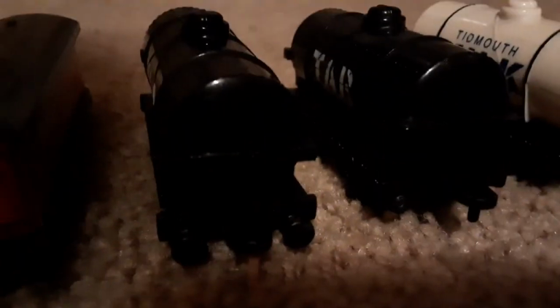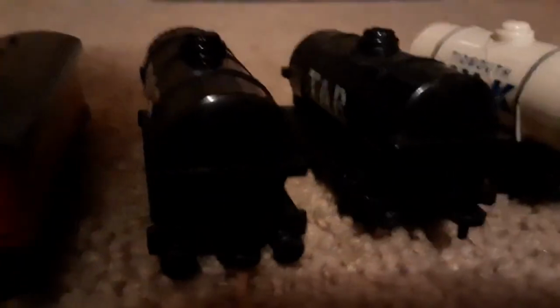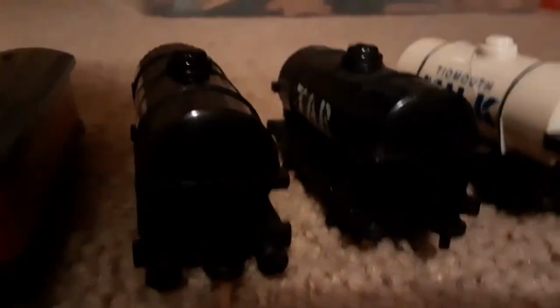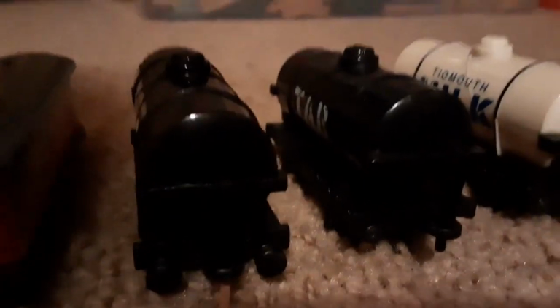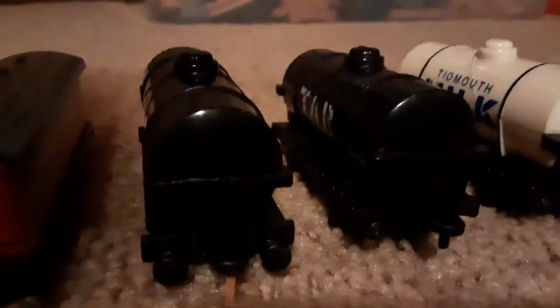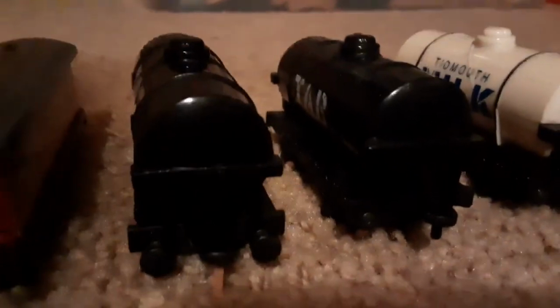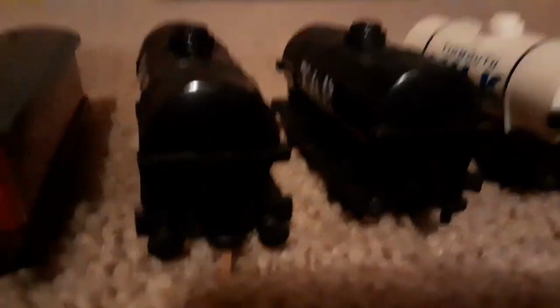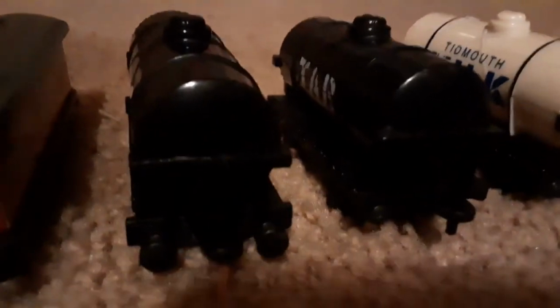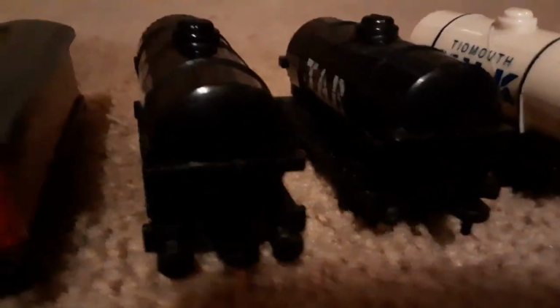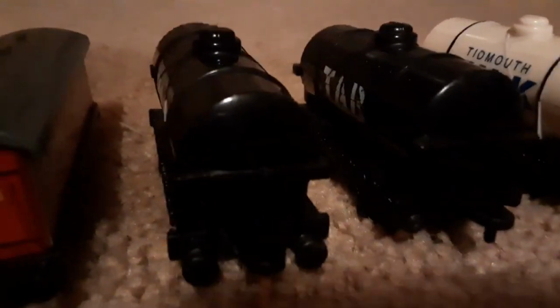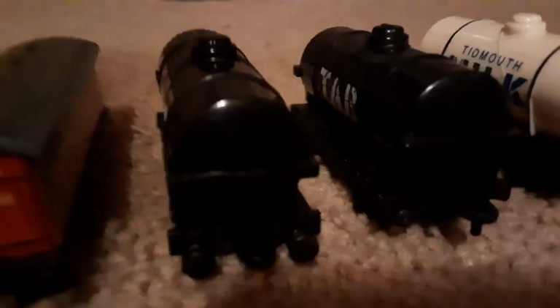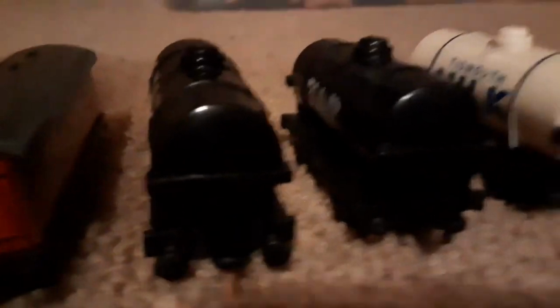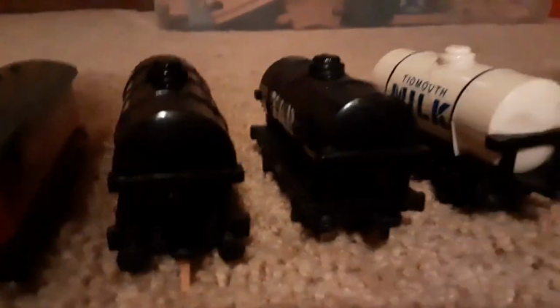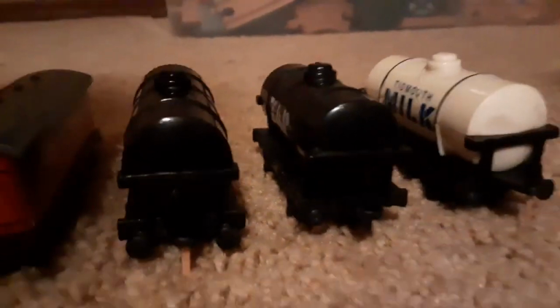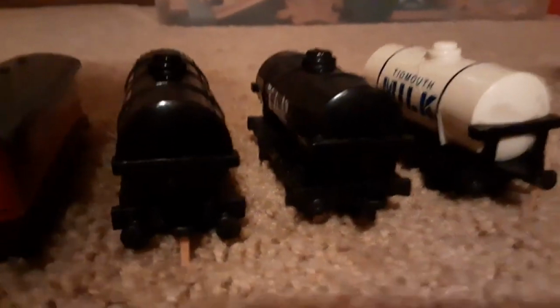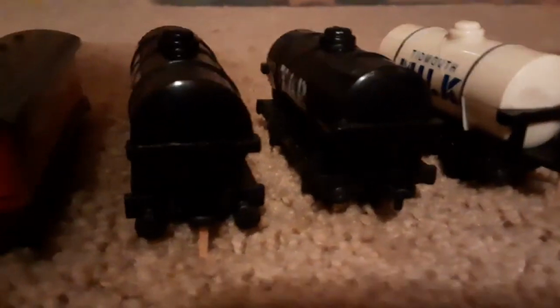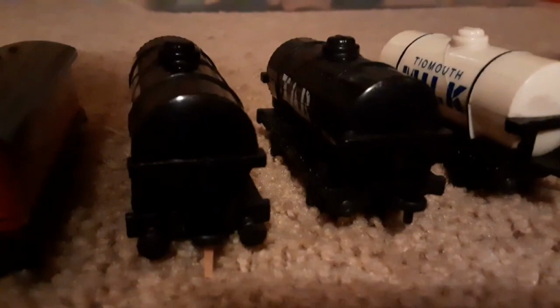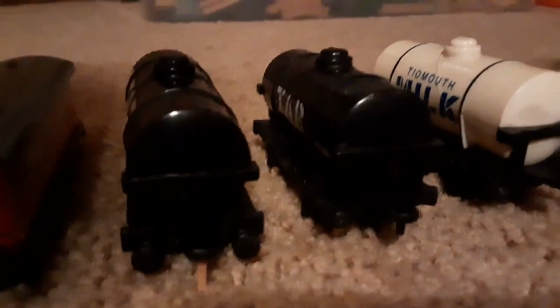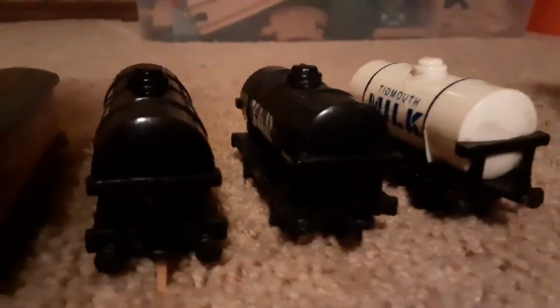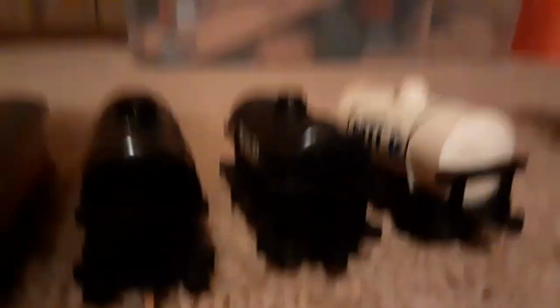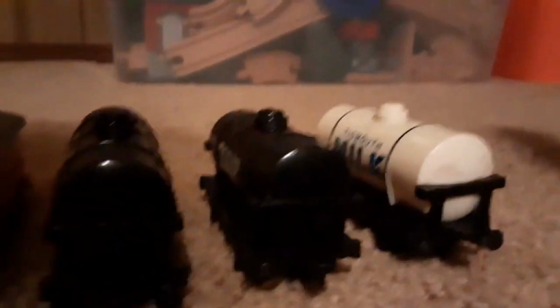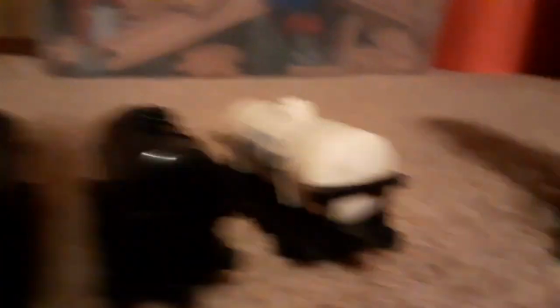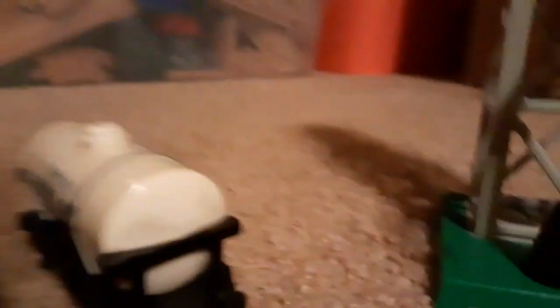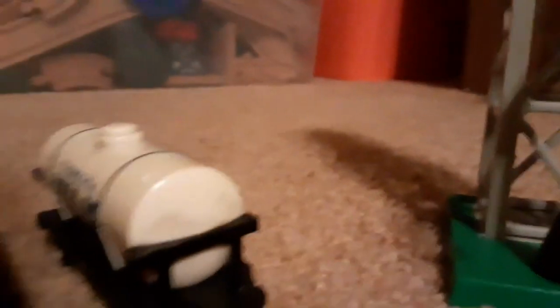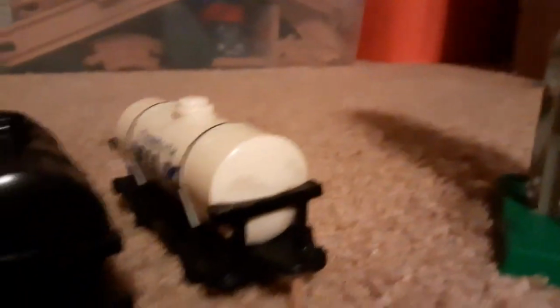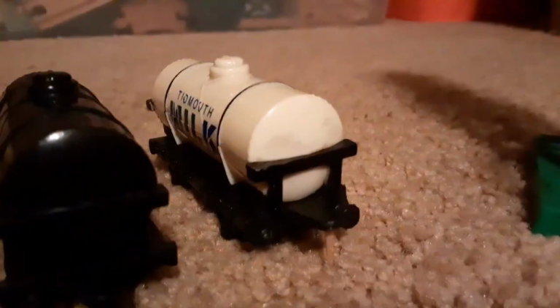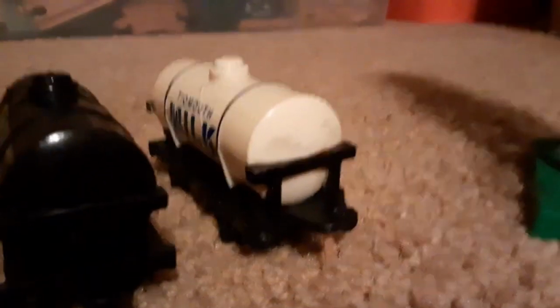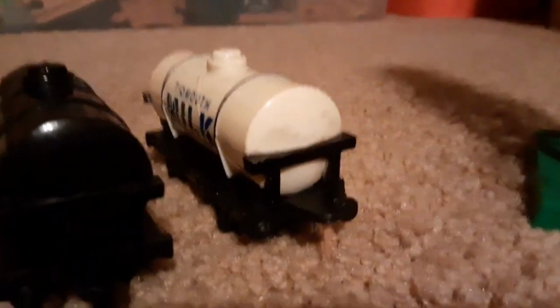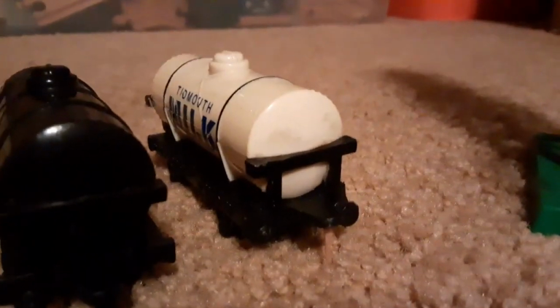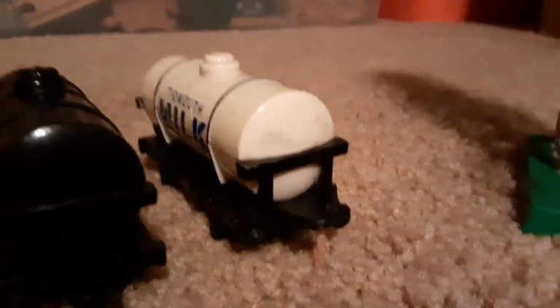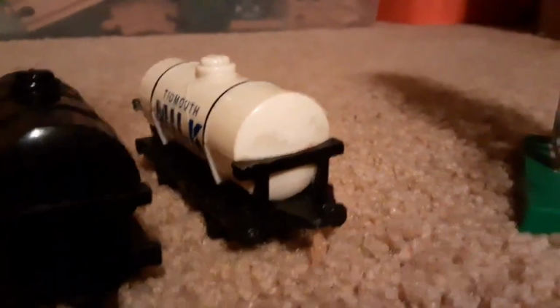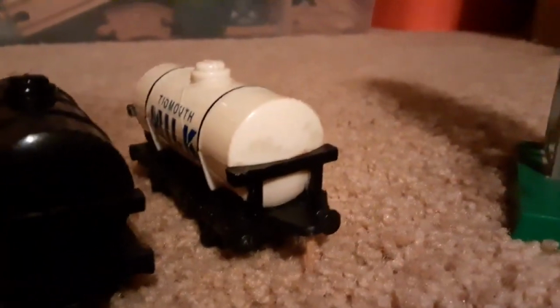Speaking of tankers, I have the two tar tankers and my milk tanker.